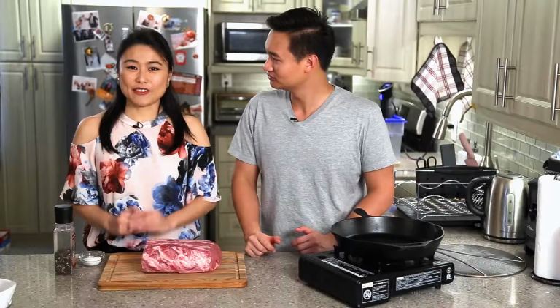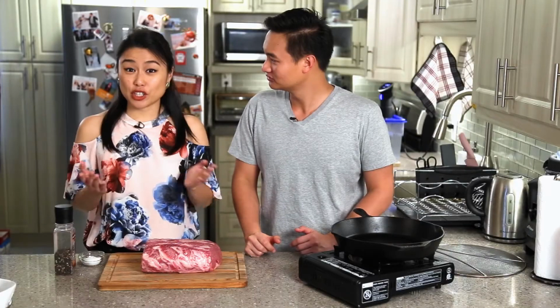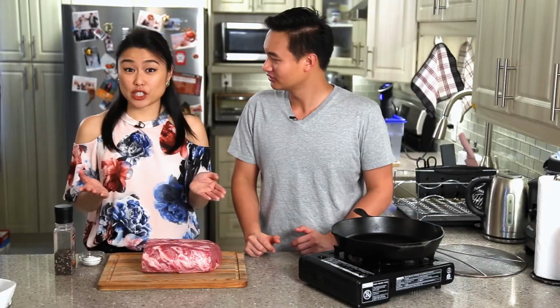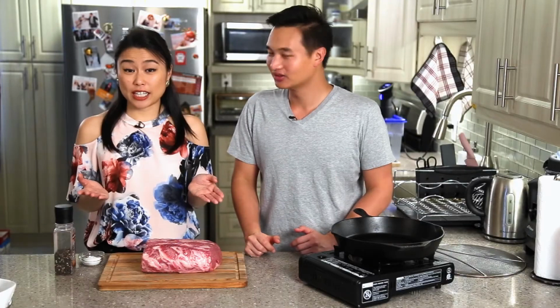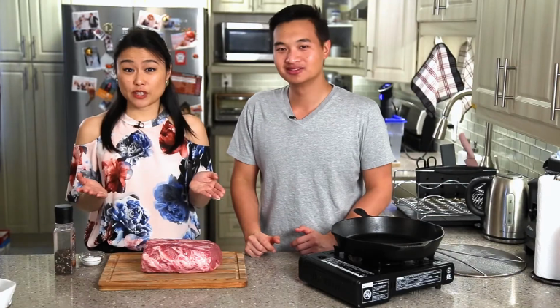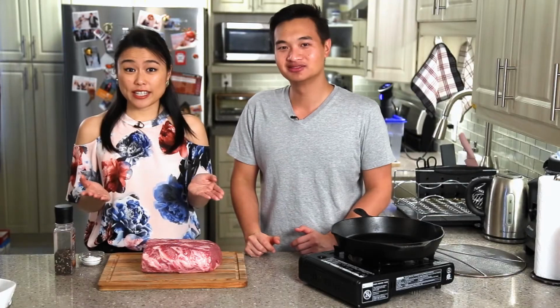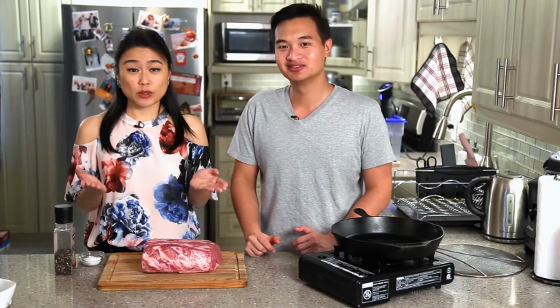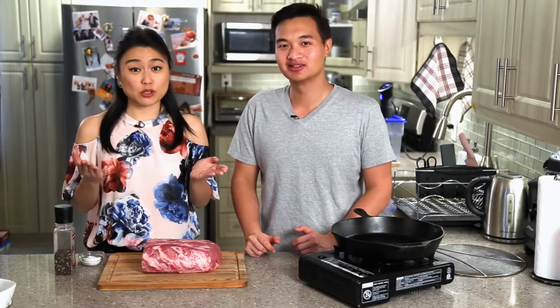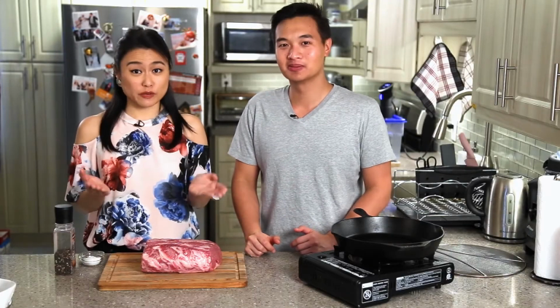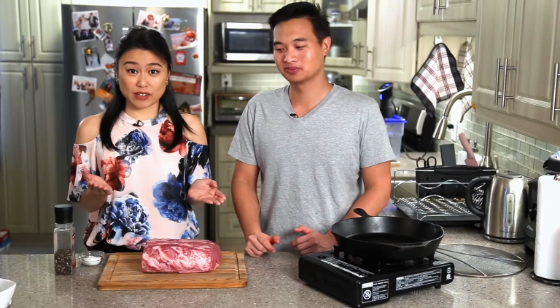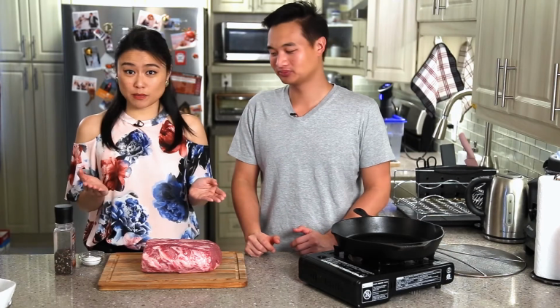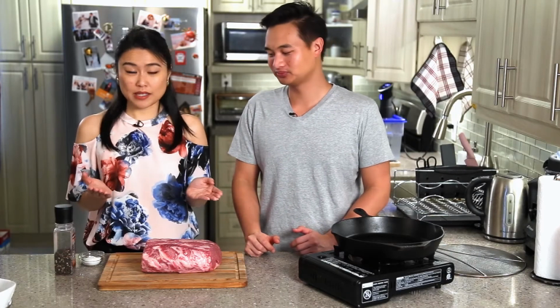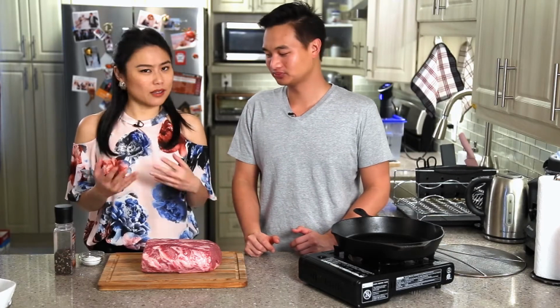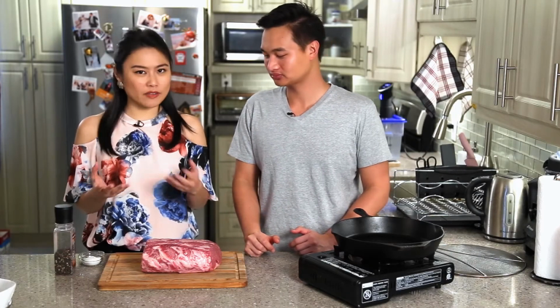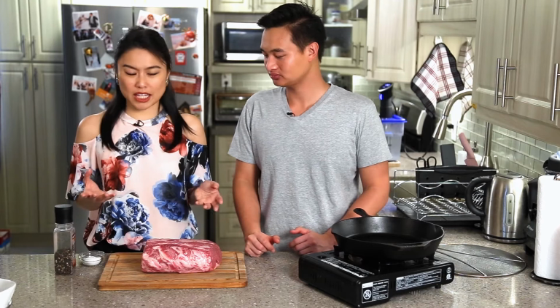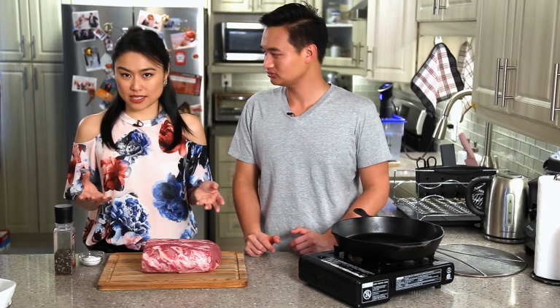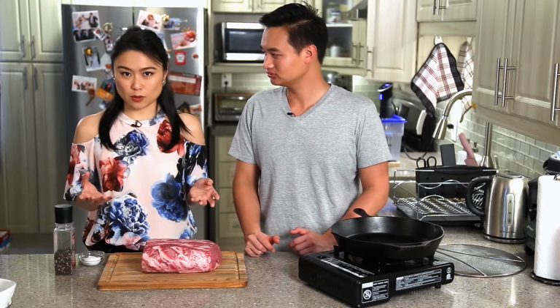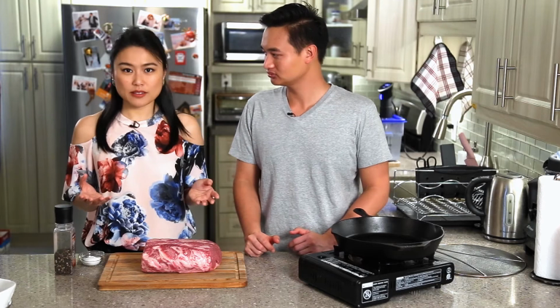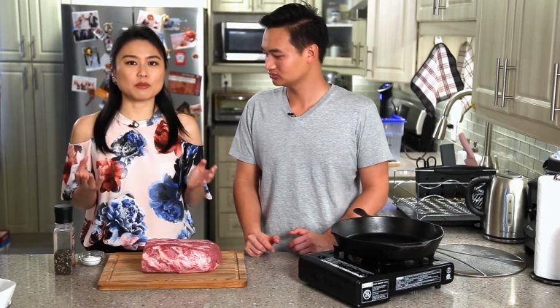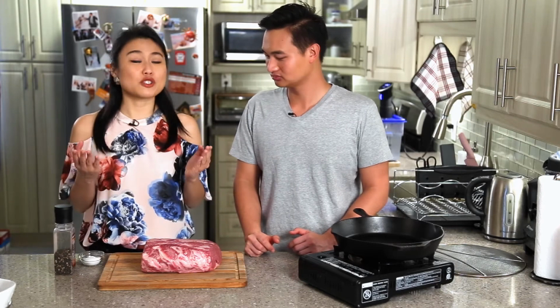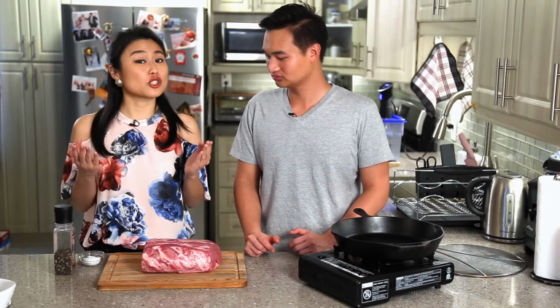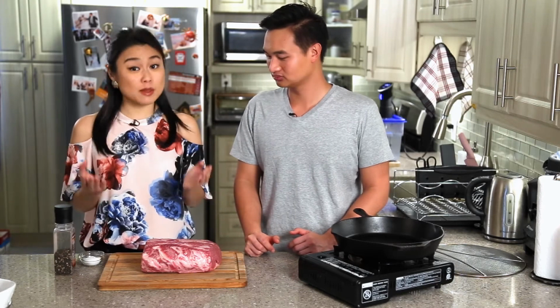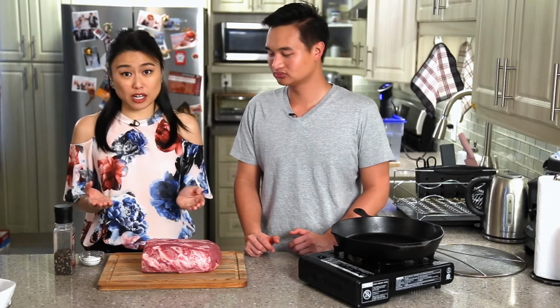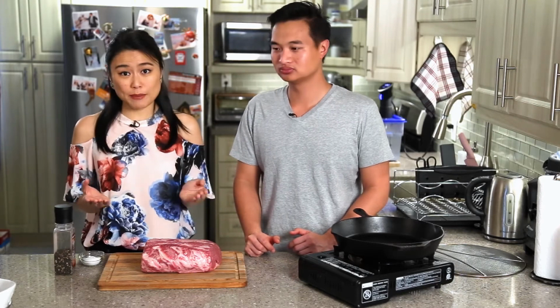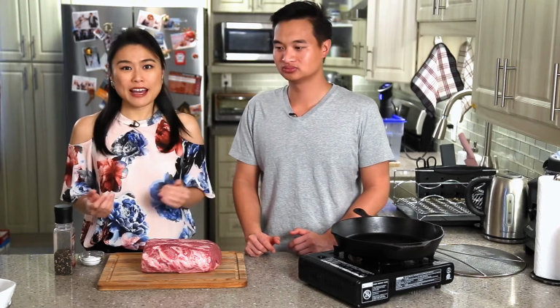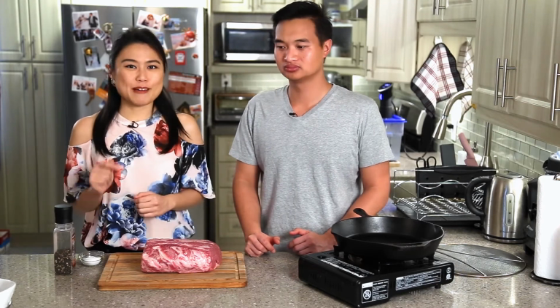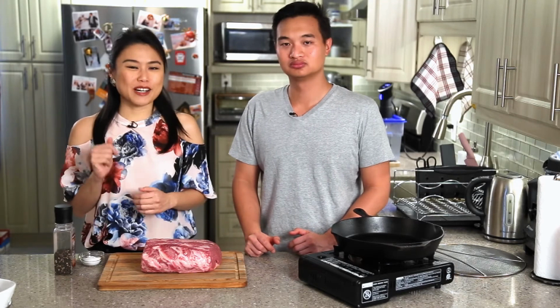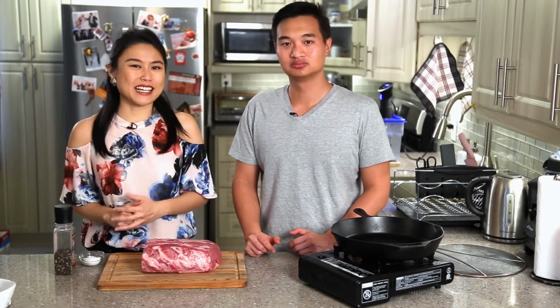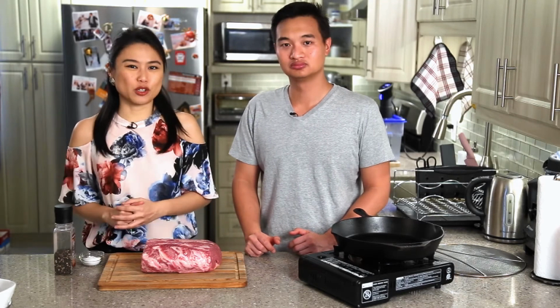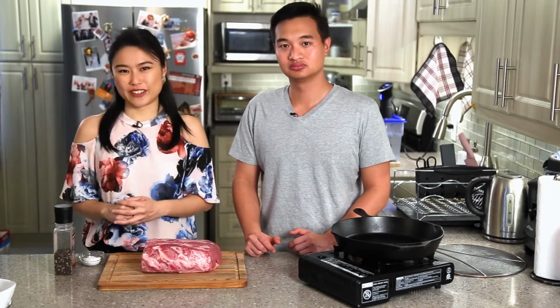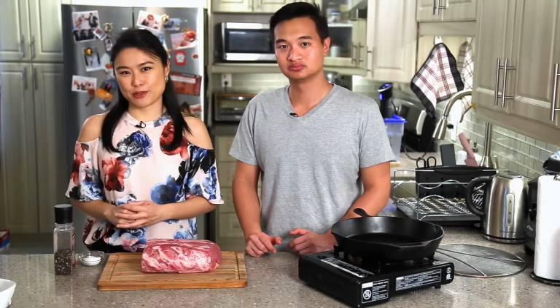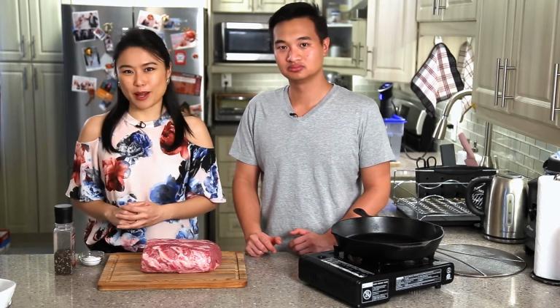If you're new to the kind of cooking we do — sous vide recipes and a lot of other things — make sure to subscribe and press that notification bell.